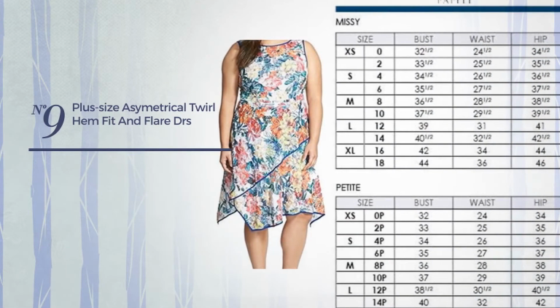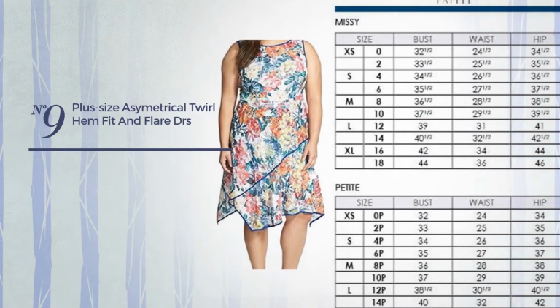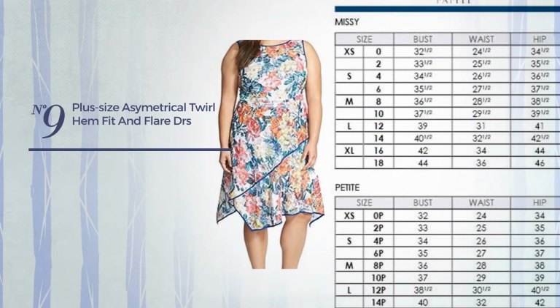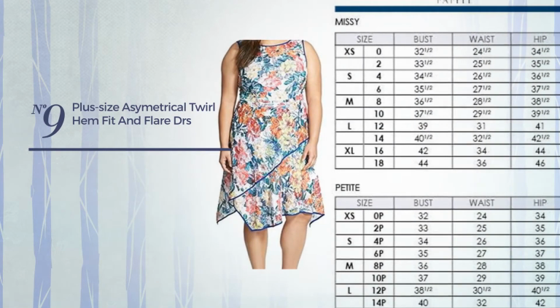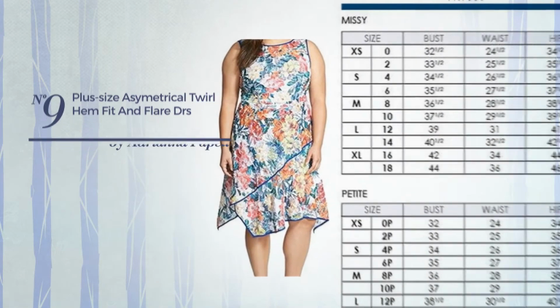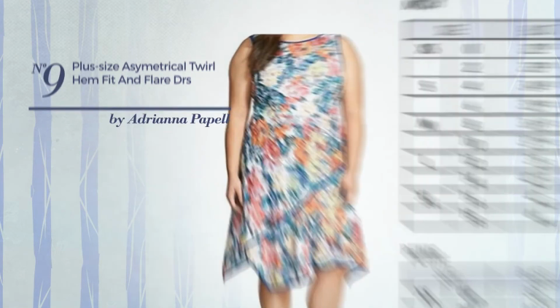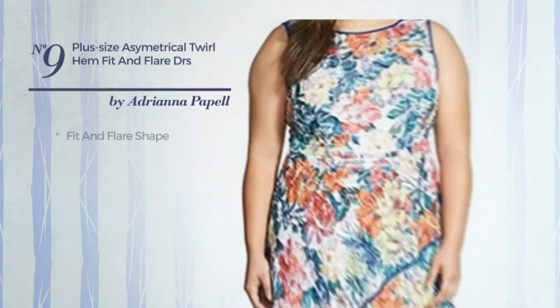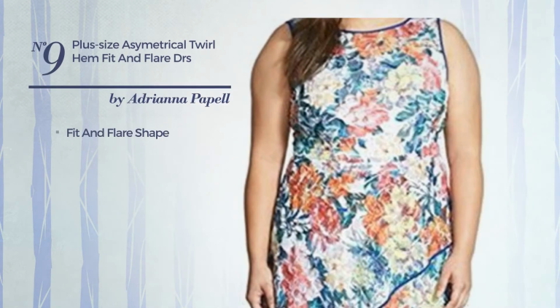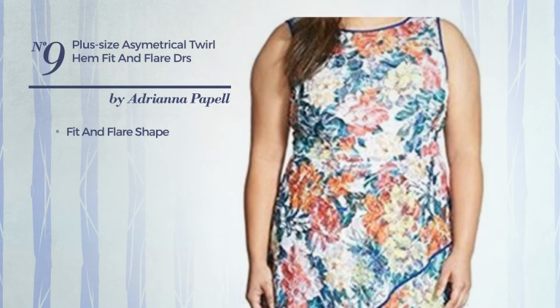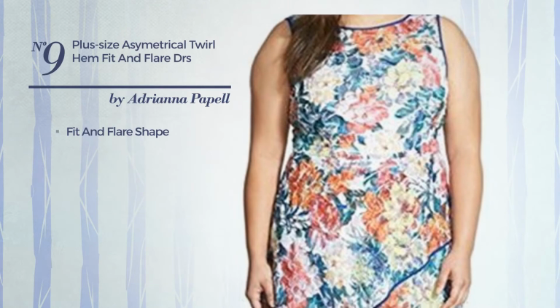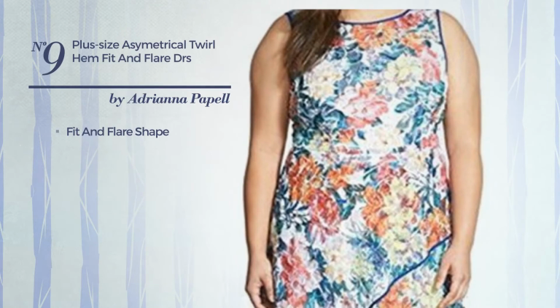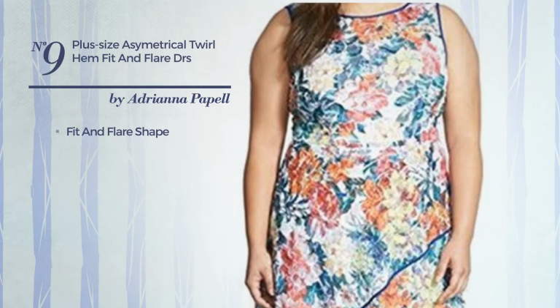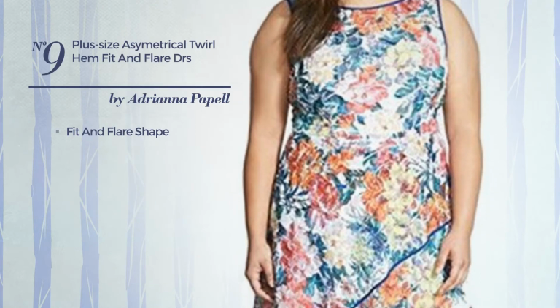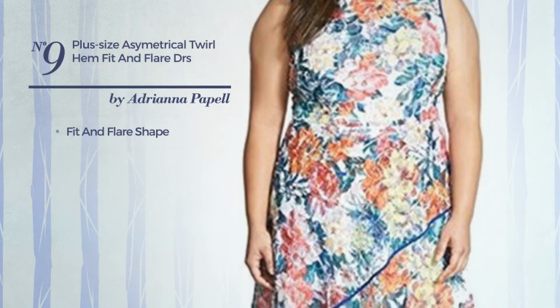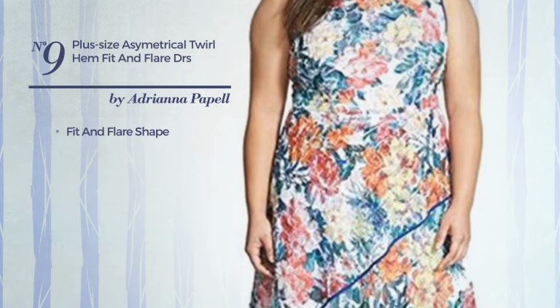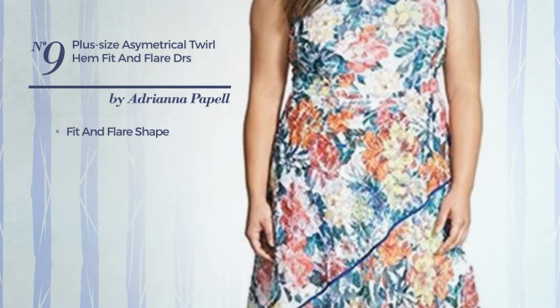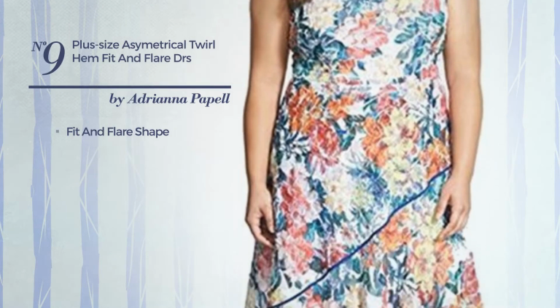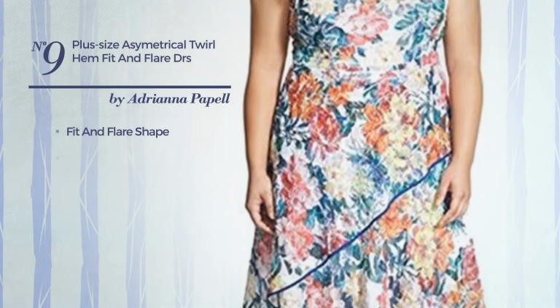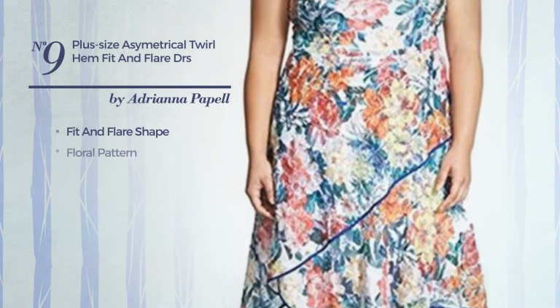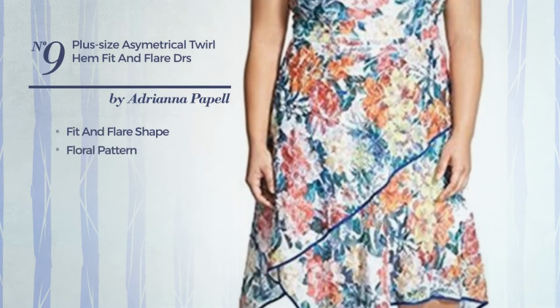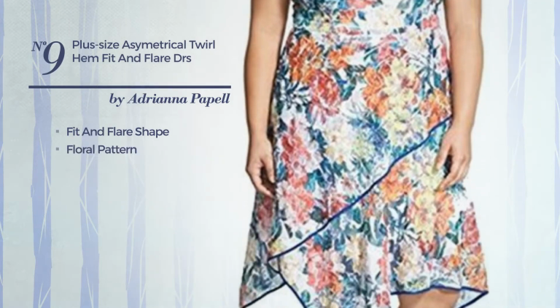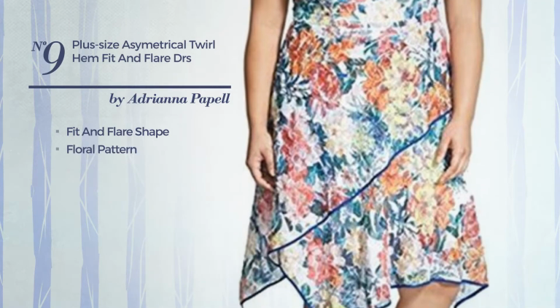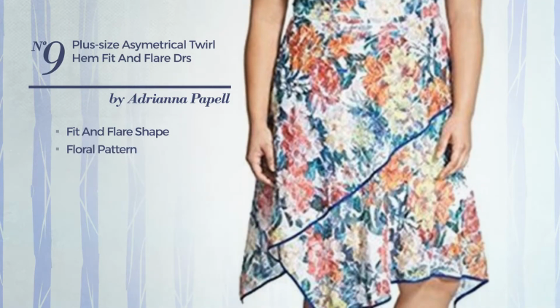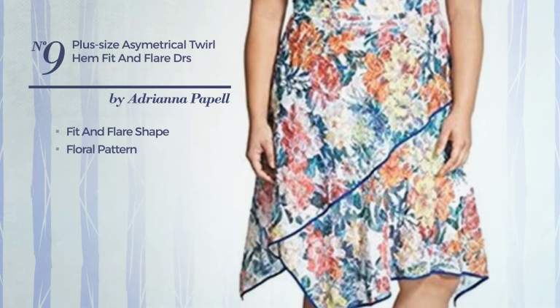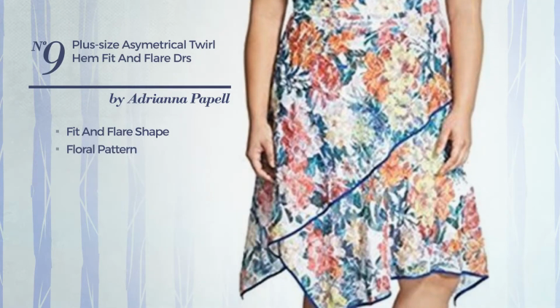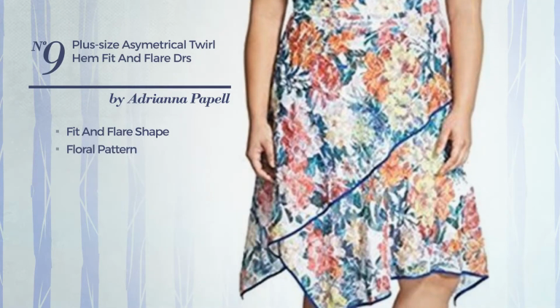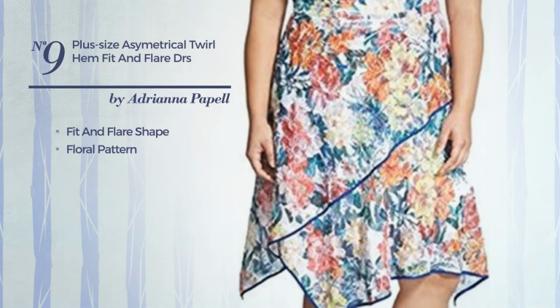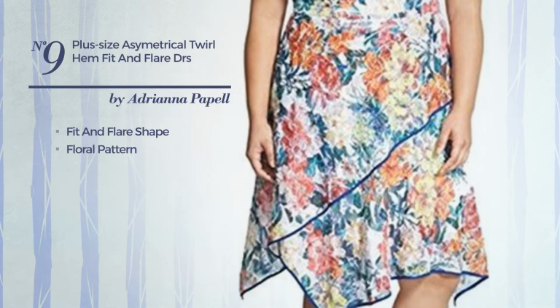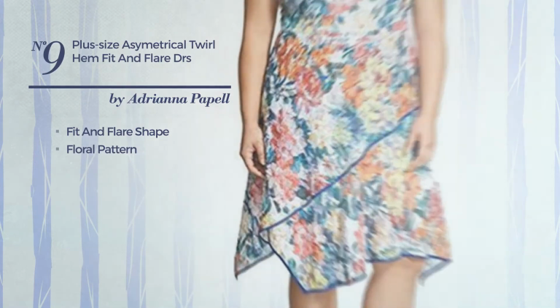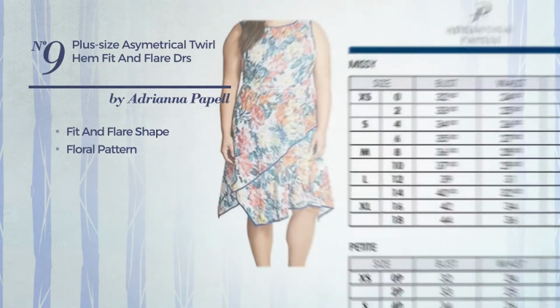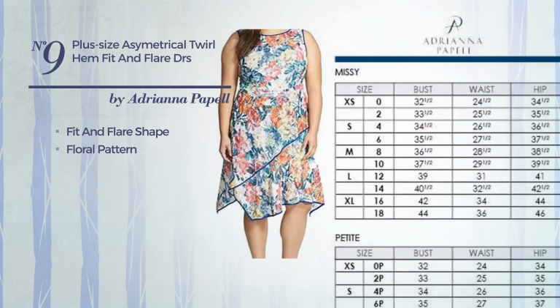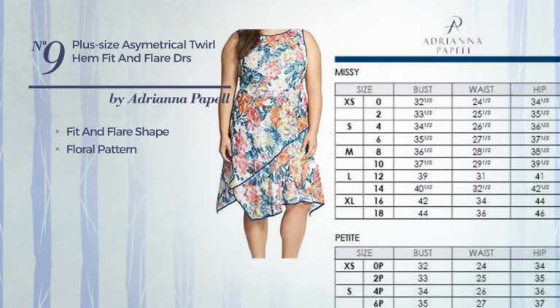Number 9. Fit and Flare Dress. Featuring a floral pattern. Available just in this color.